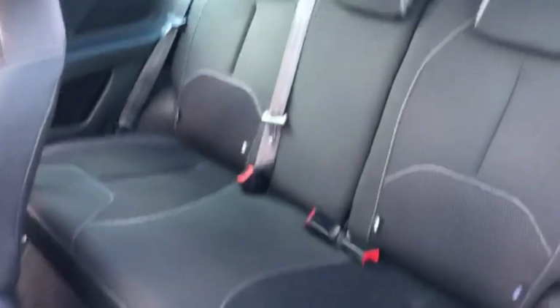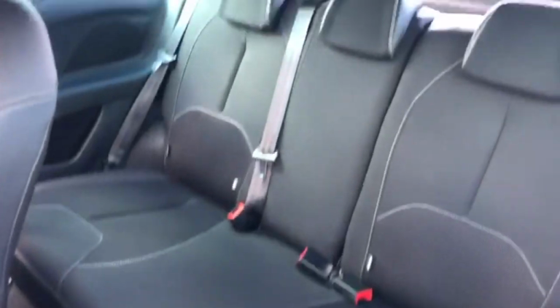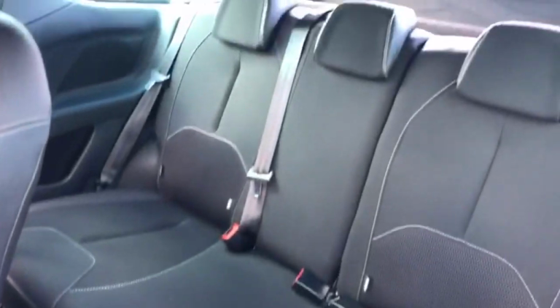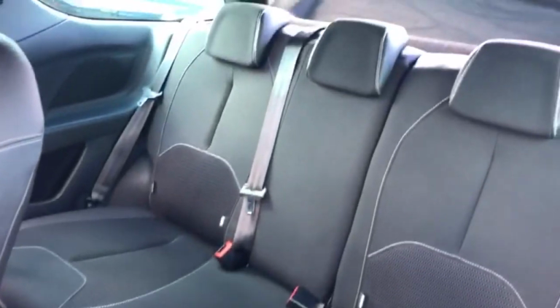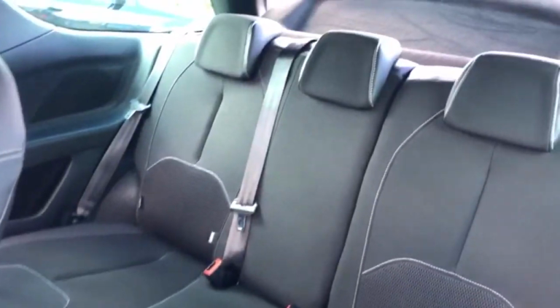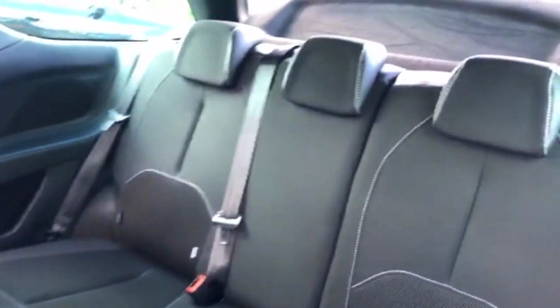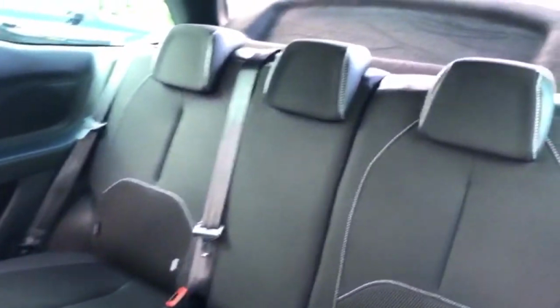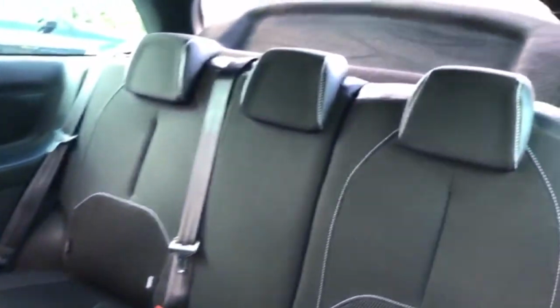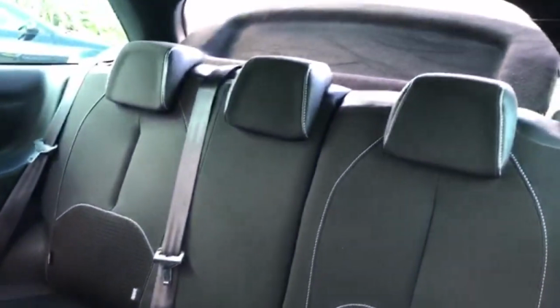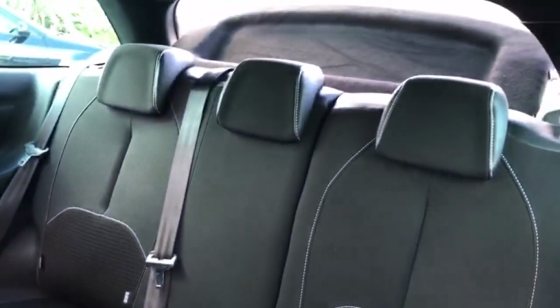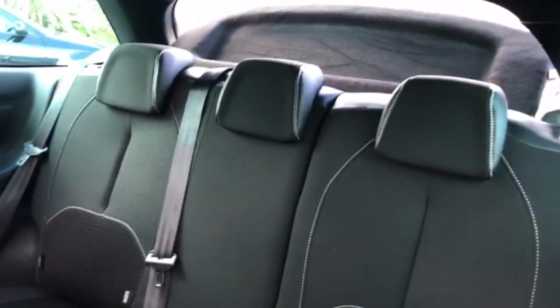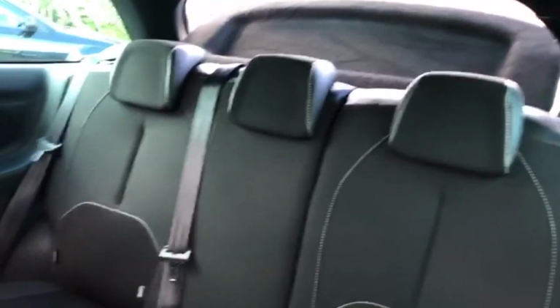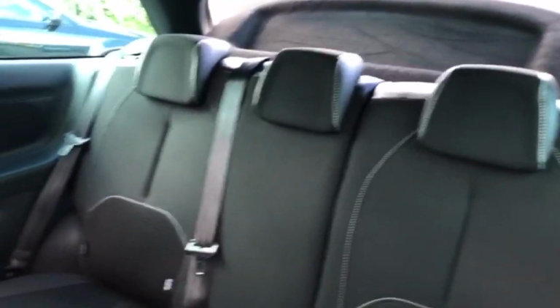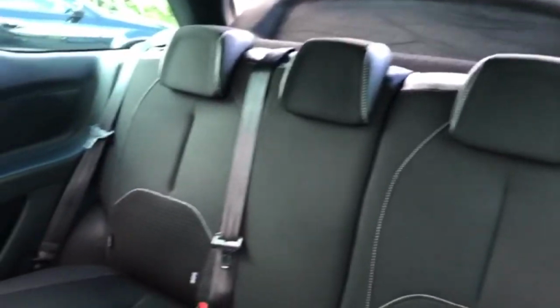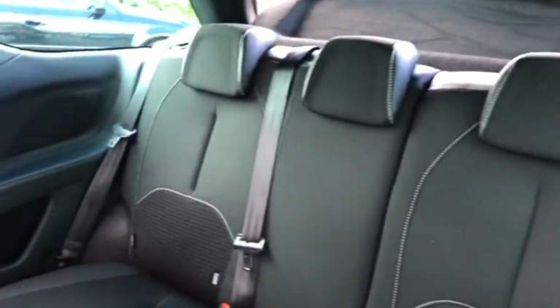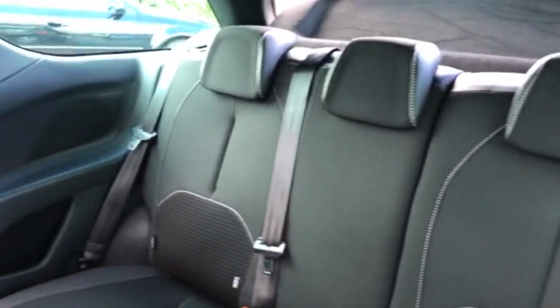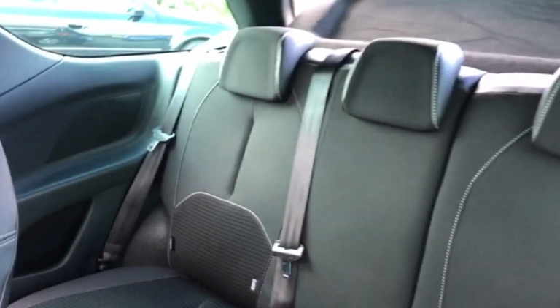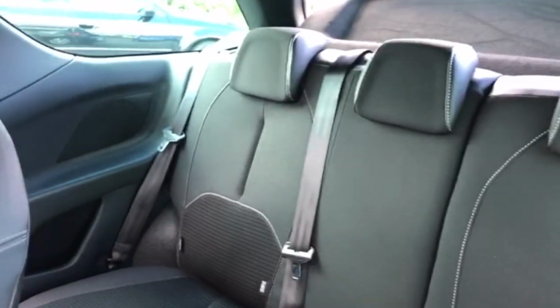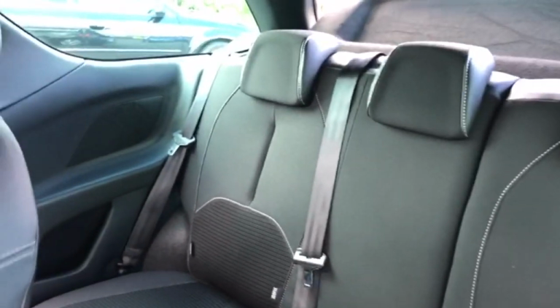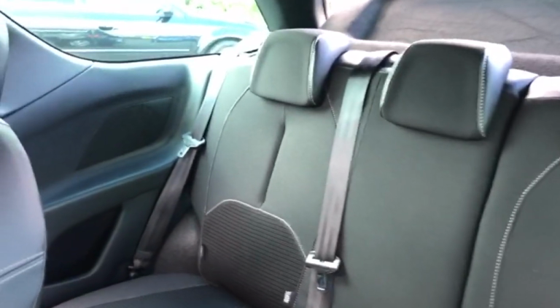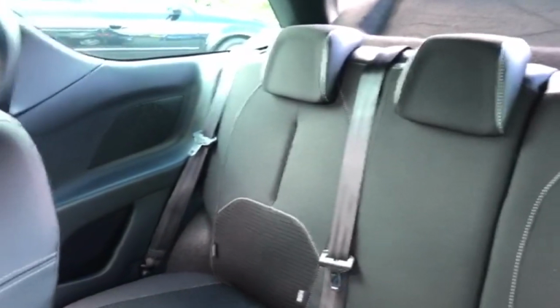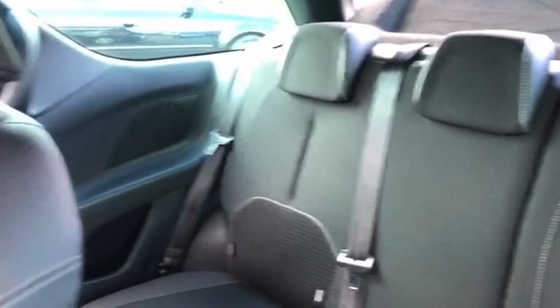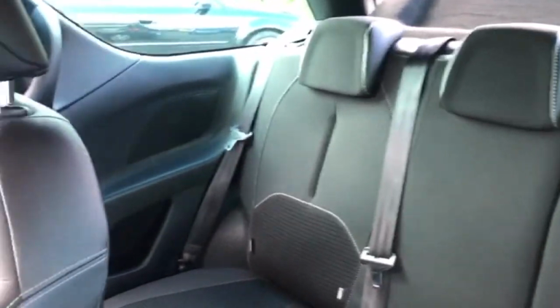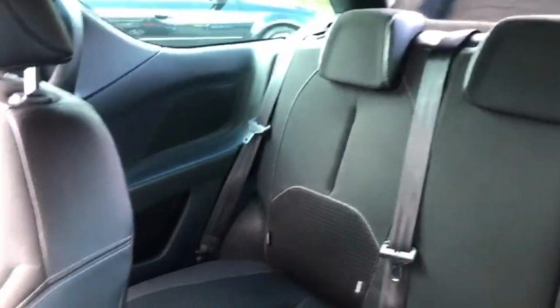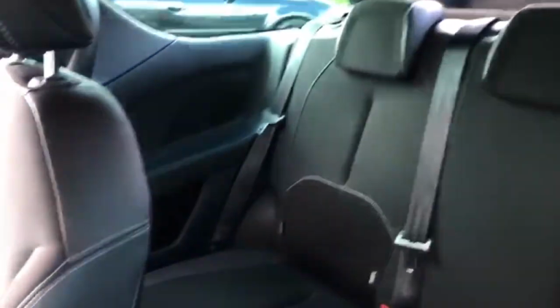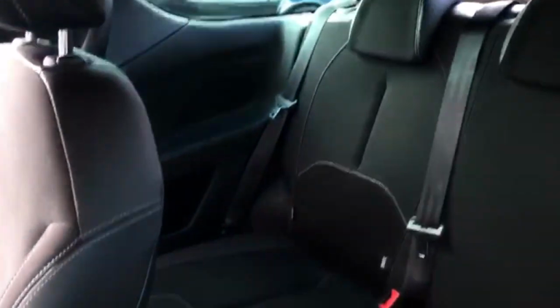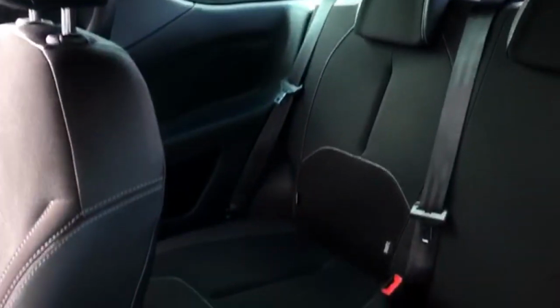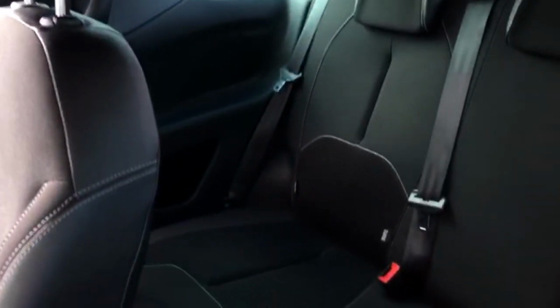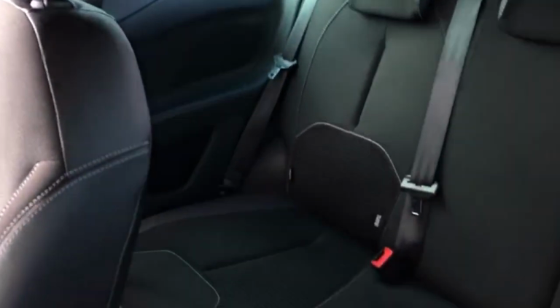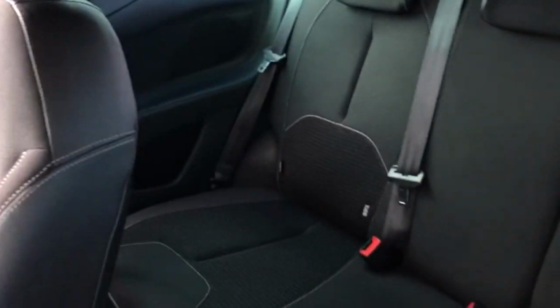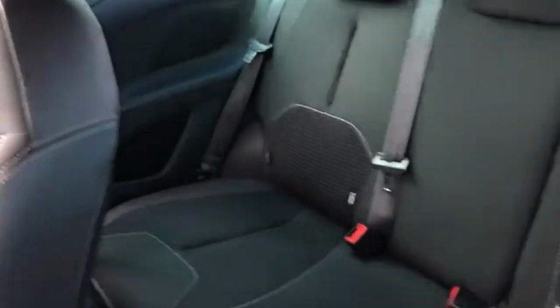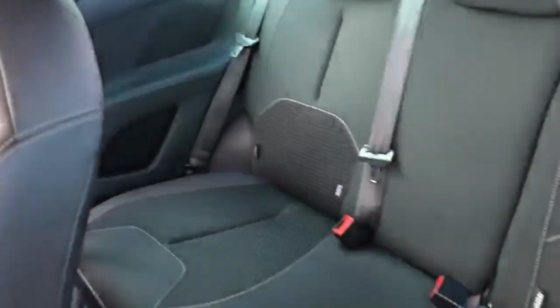I'll show you in the back again — you can see it's very, very nice and clean in there as well.